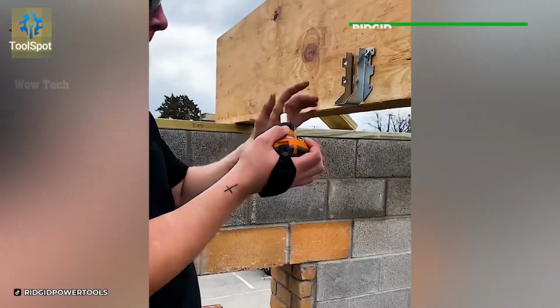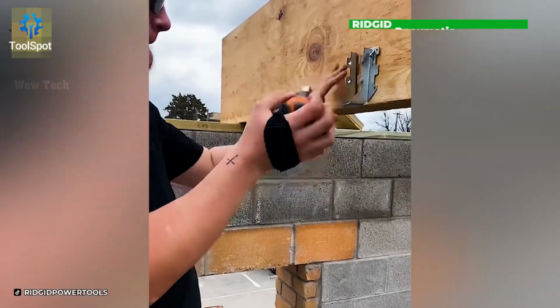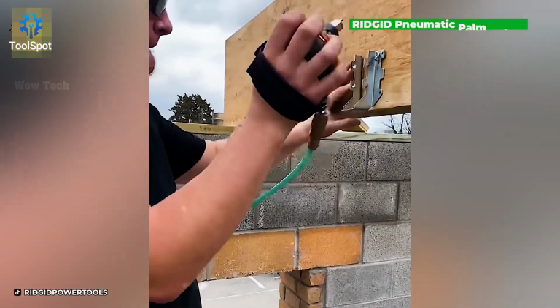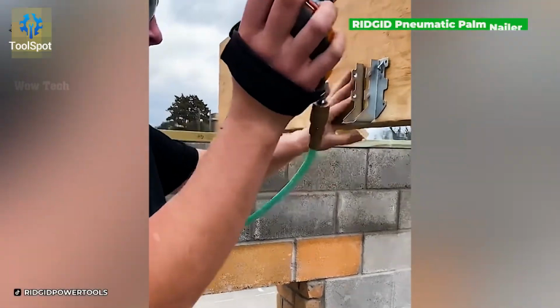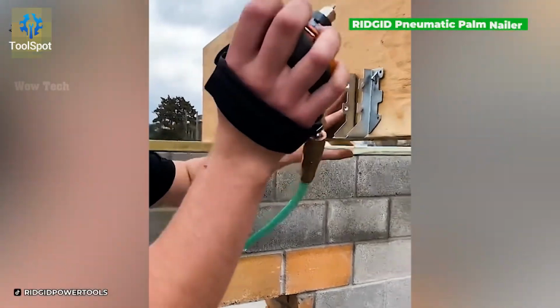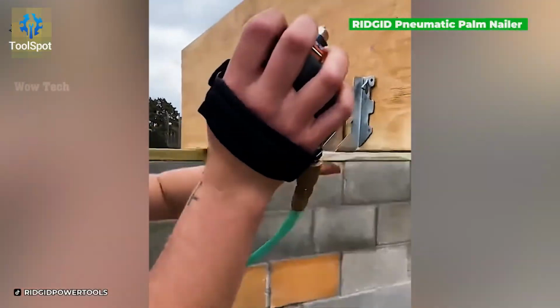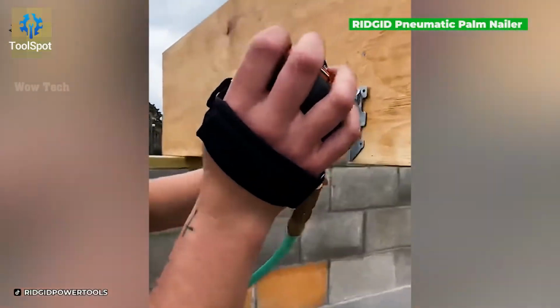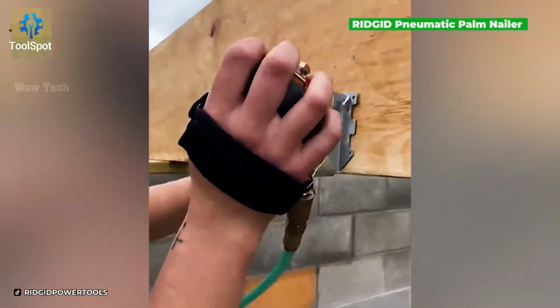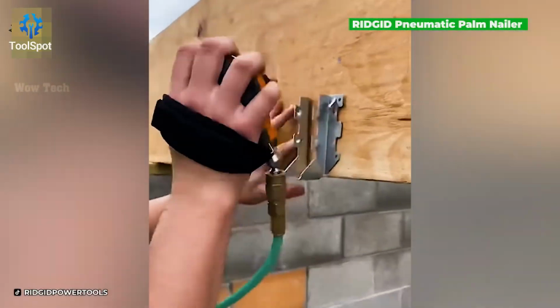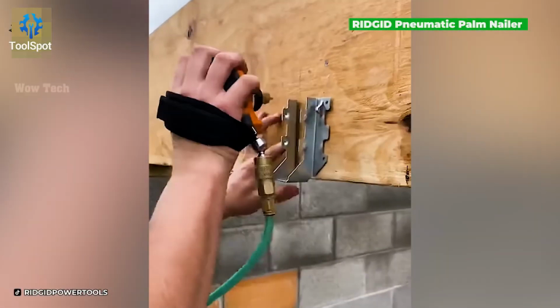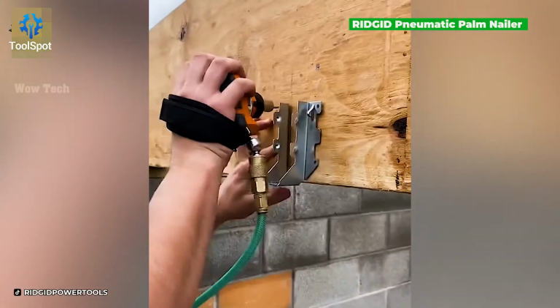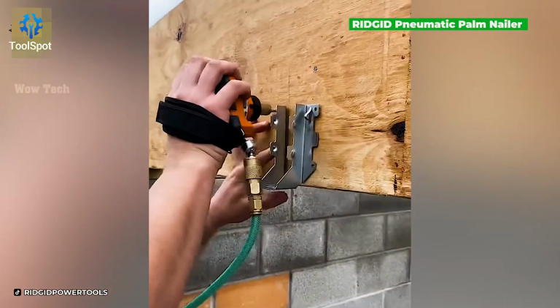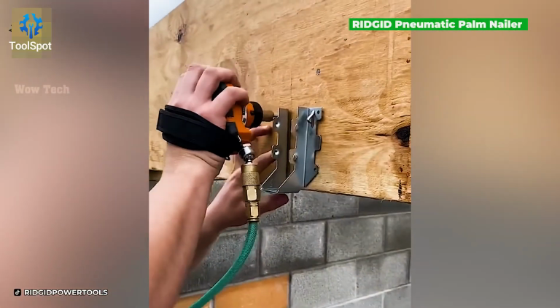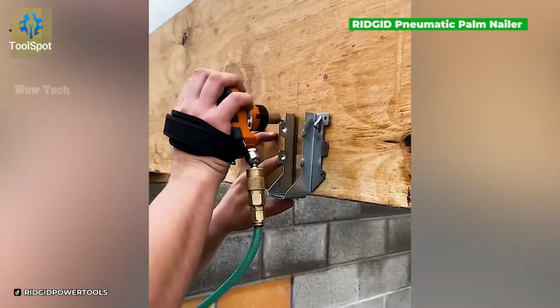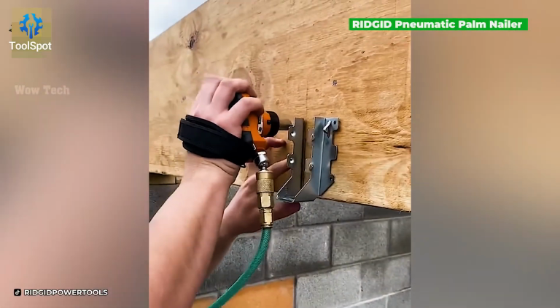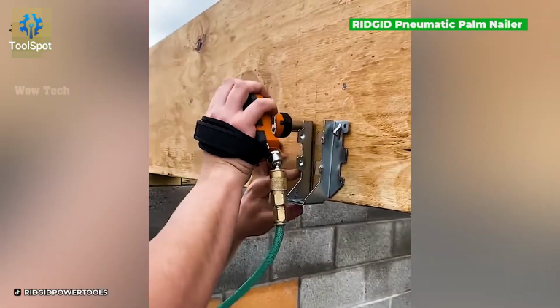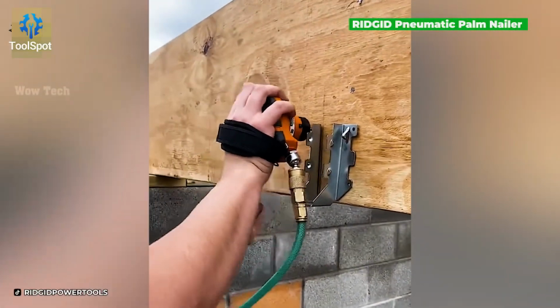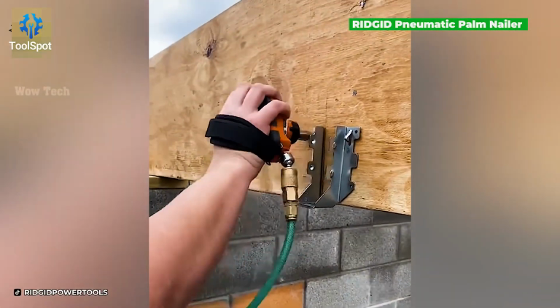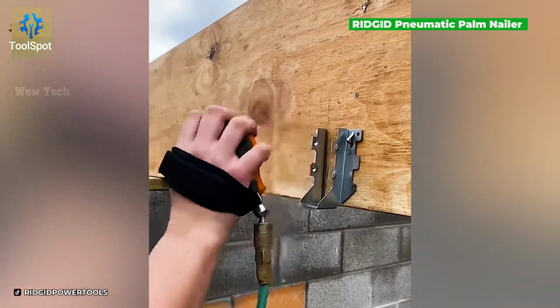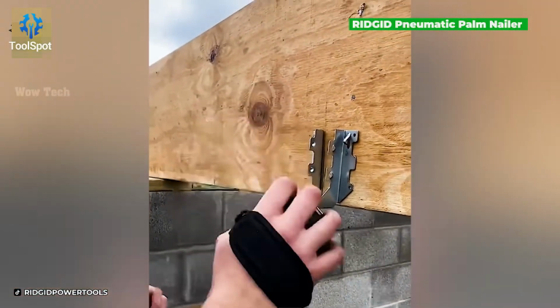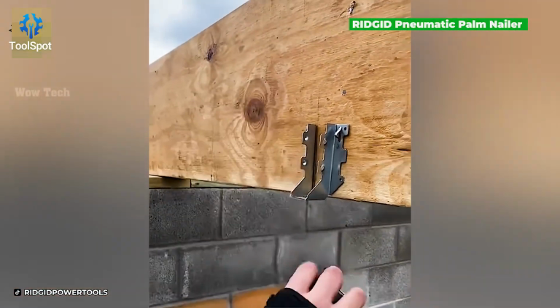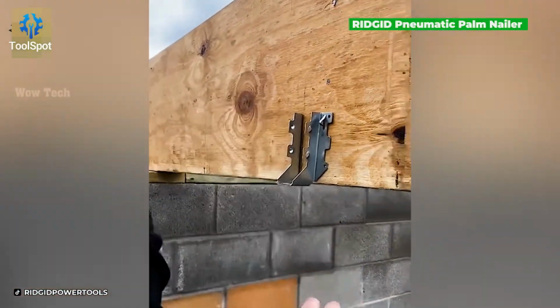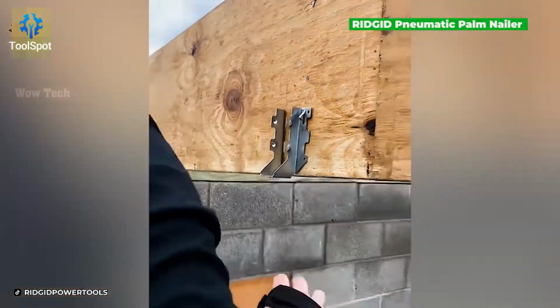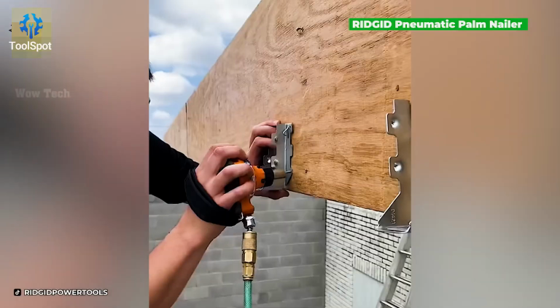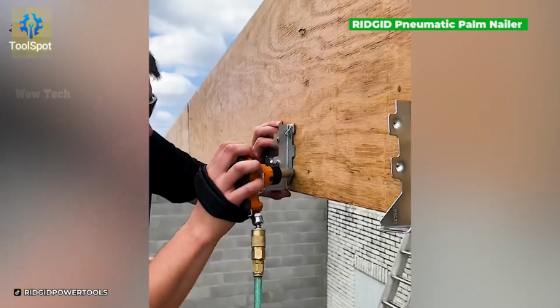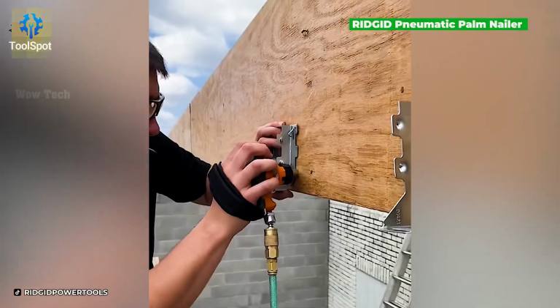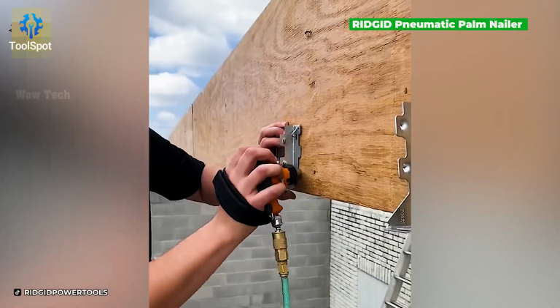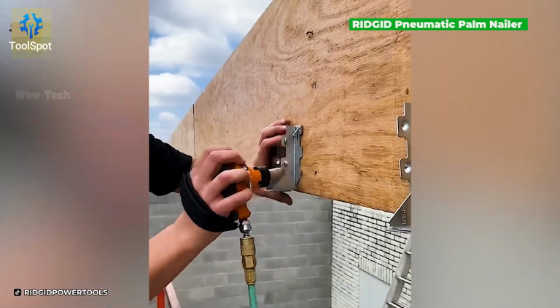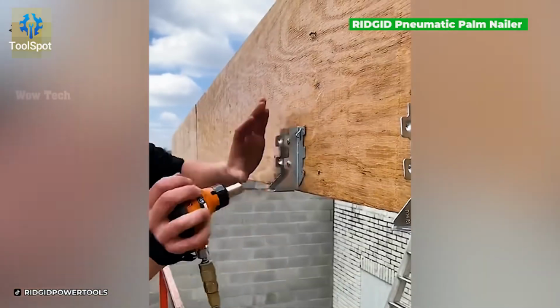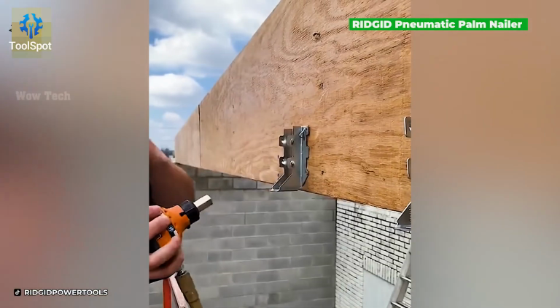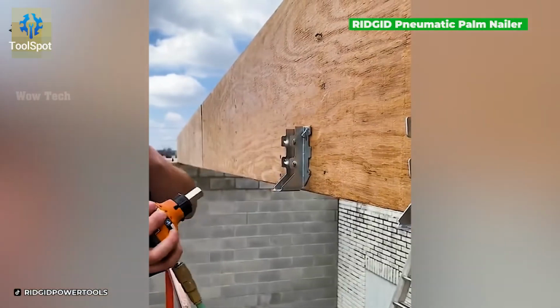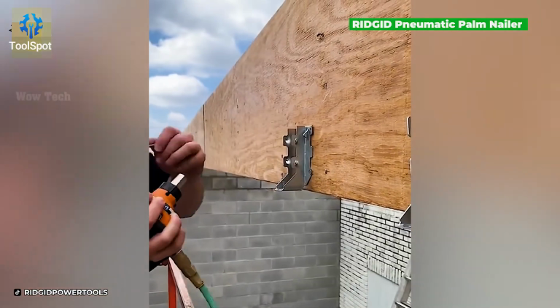This fastener gun is all about control — grip it, guide it, and secure it with confidence.